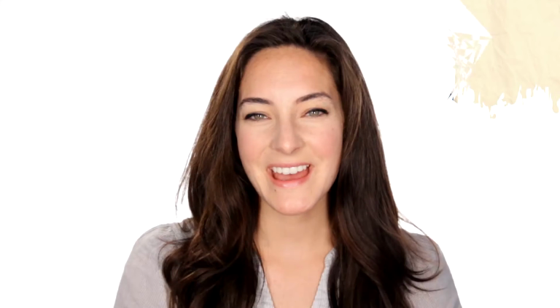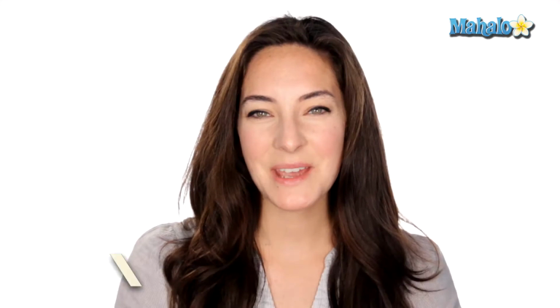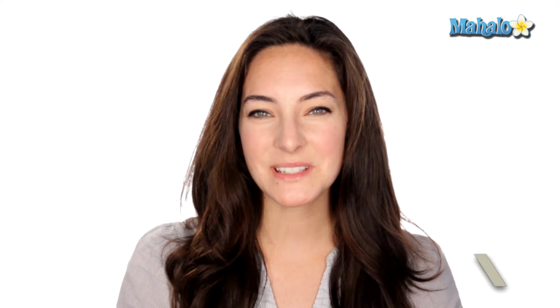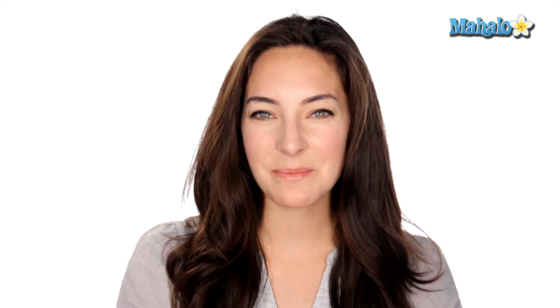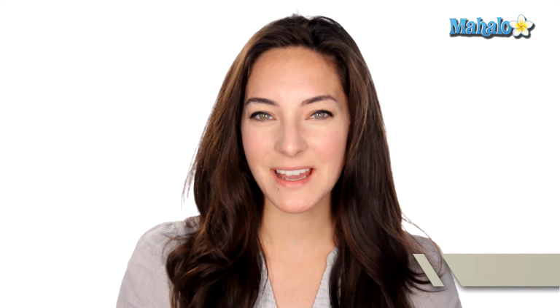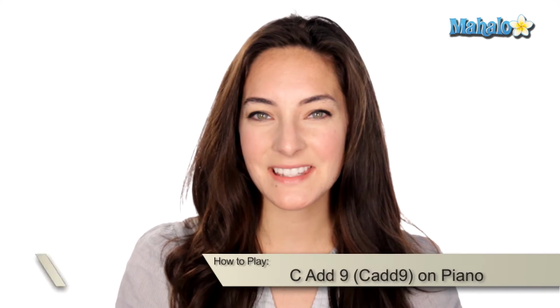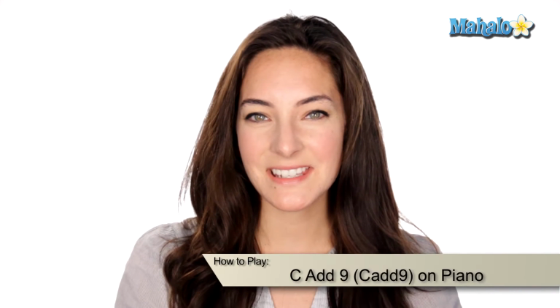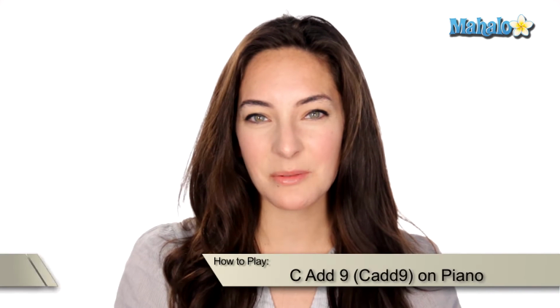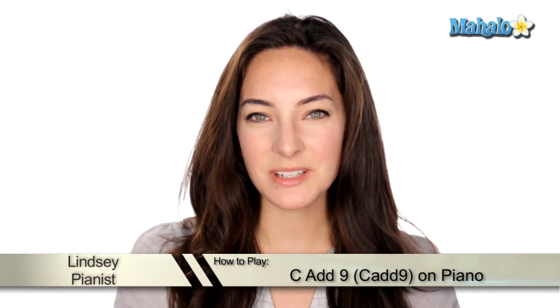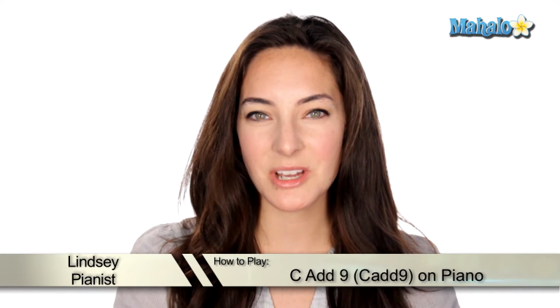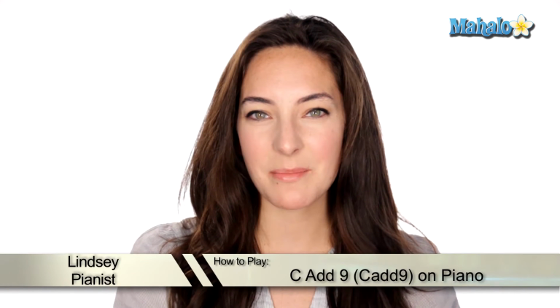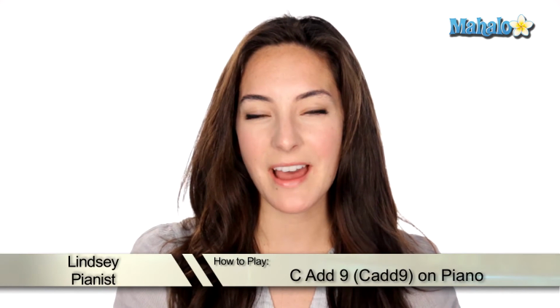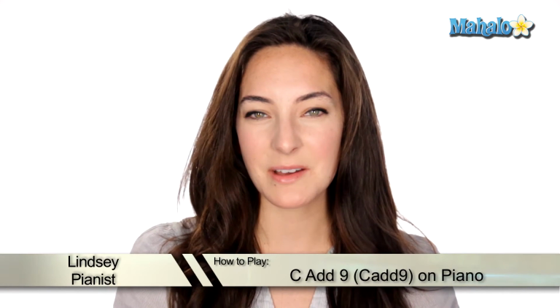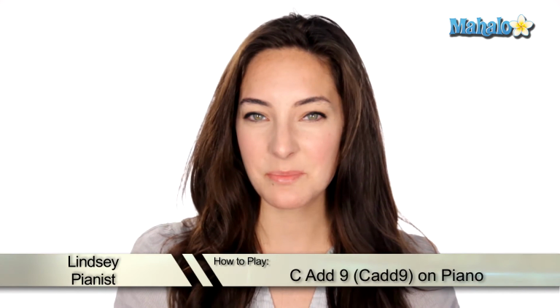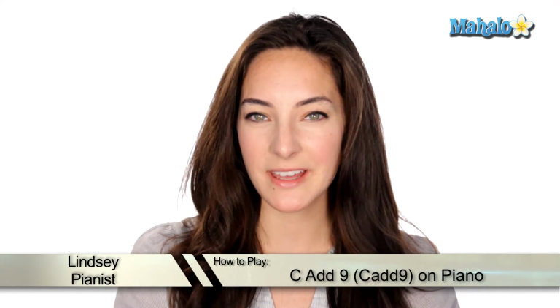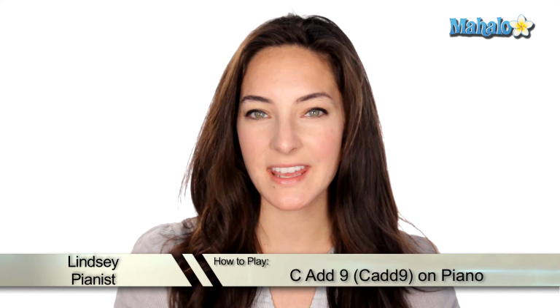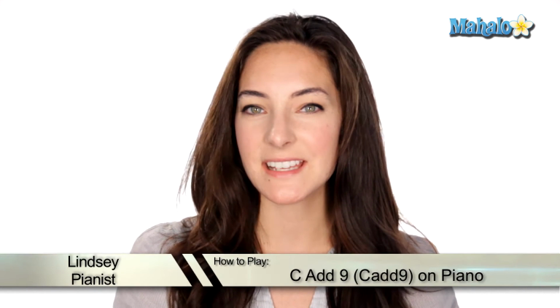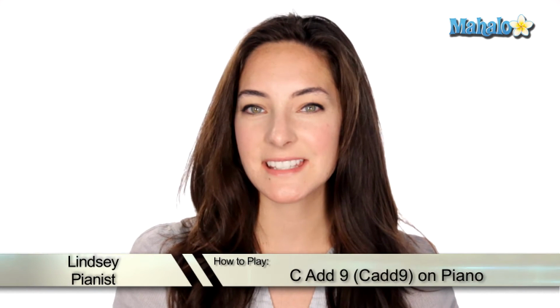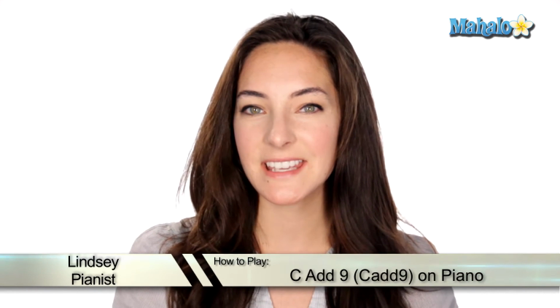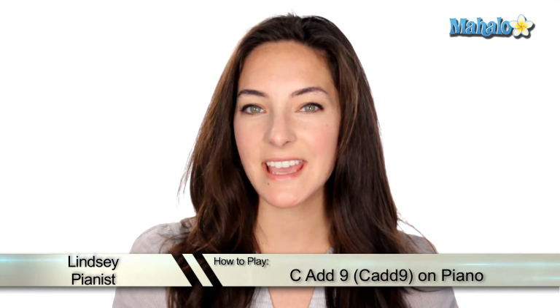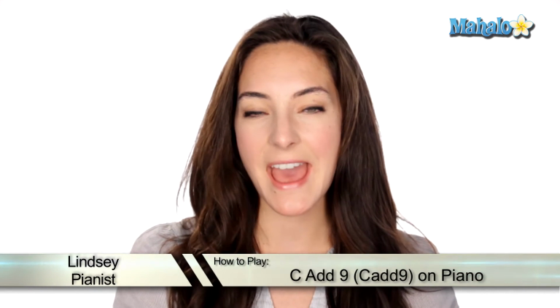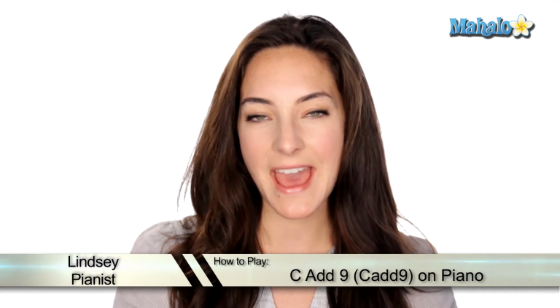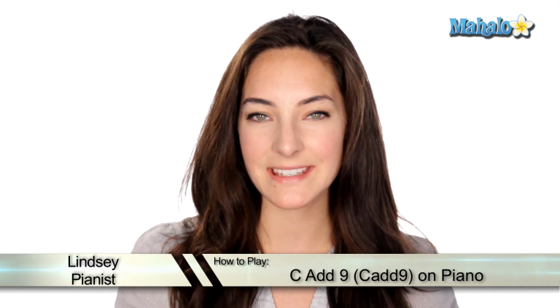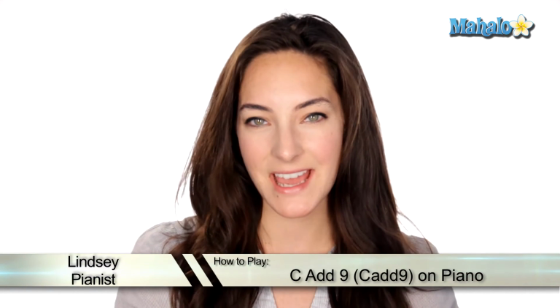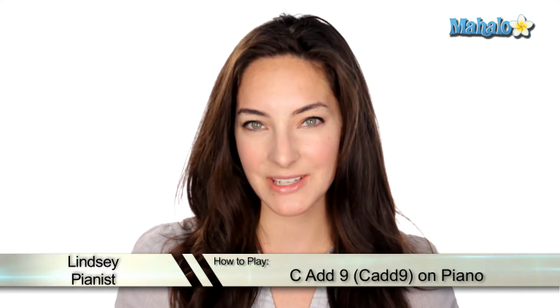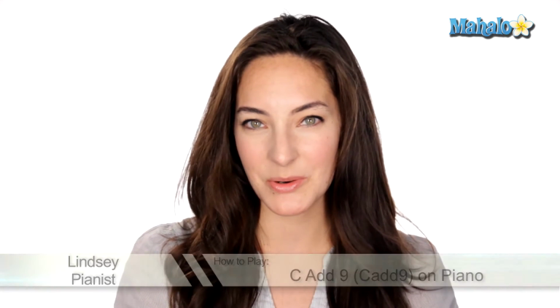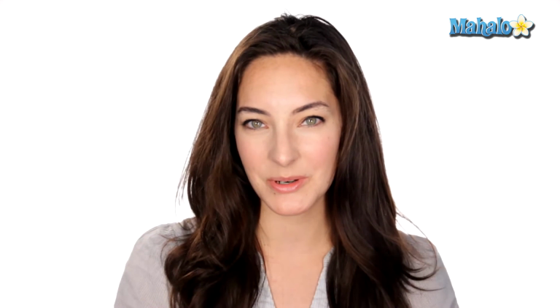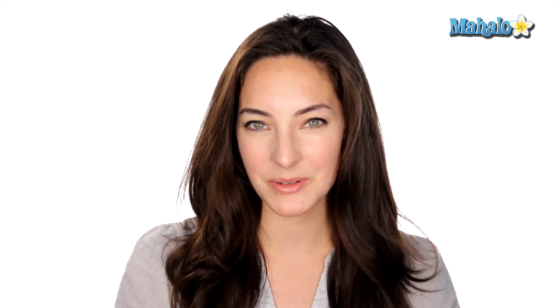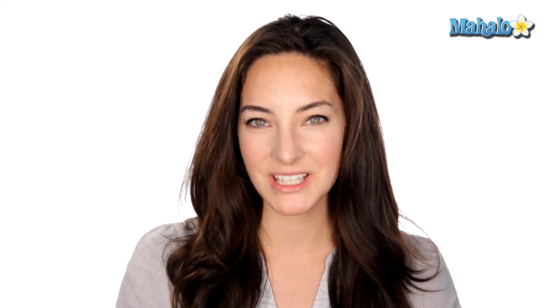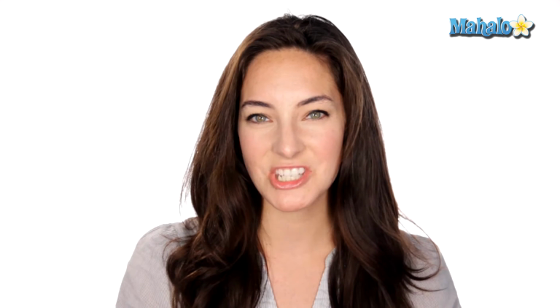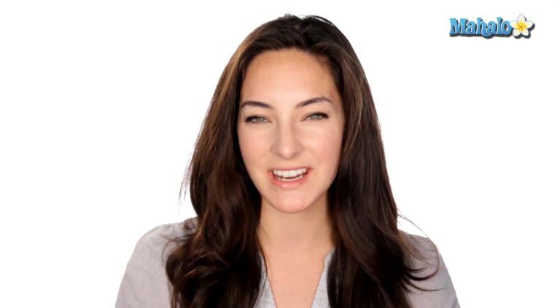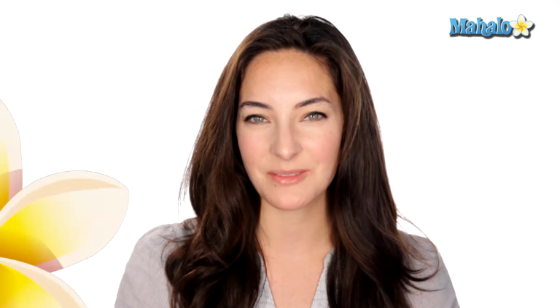Hey, what's up guys? Now we're going to talk about how to play a C add 9 chord. Let's check it out.